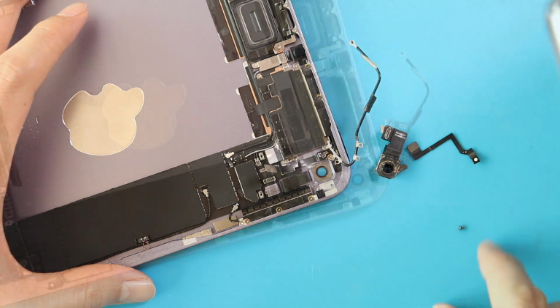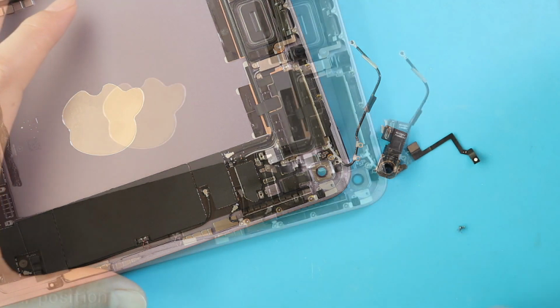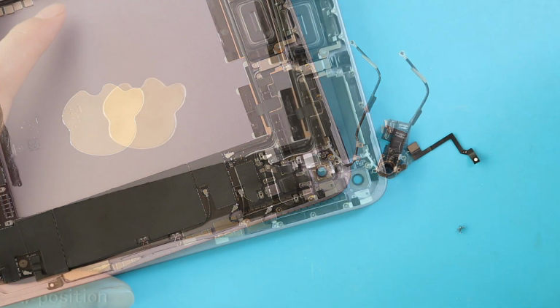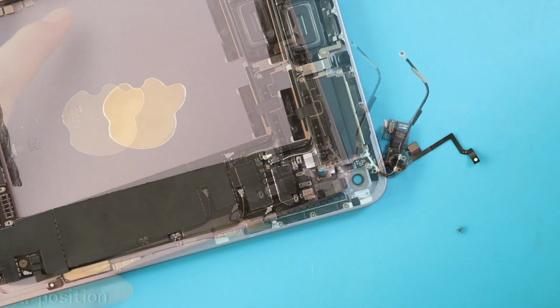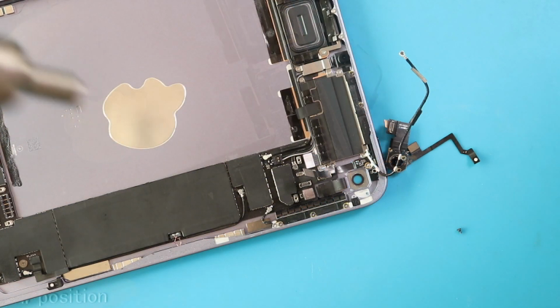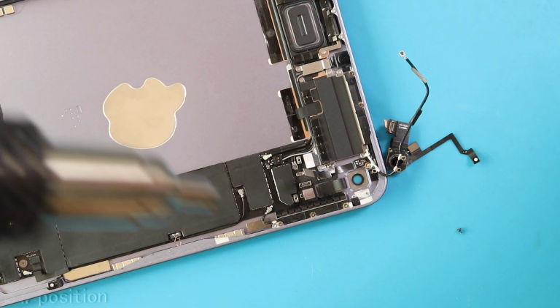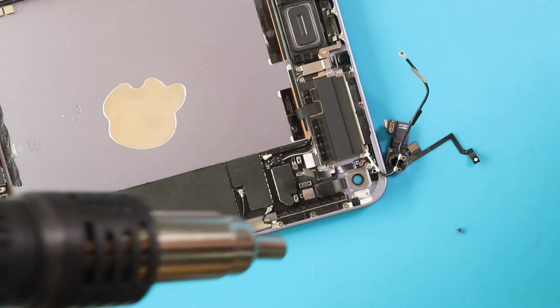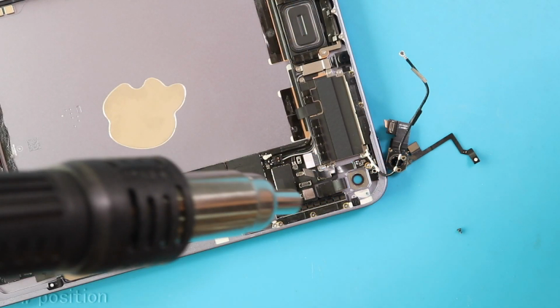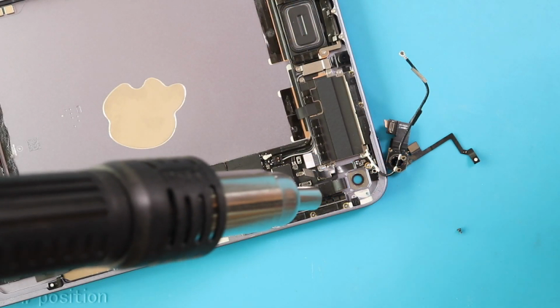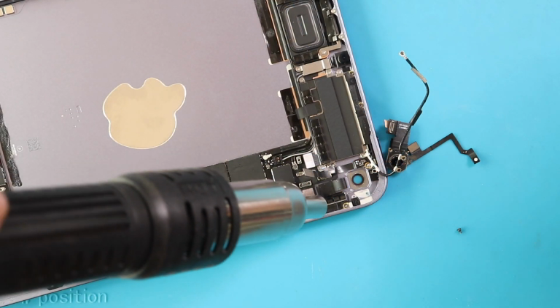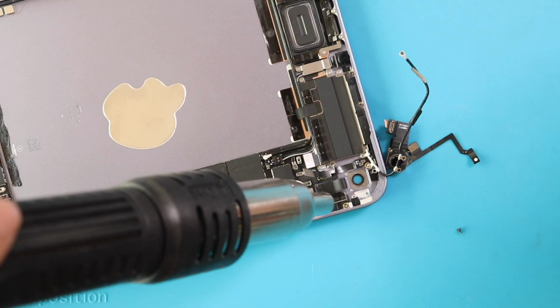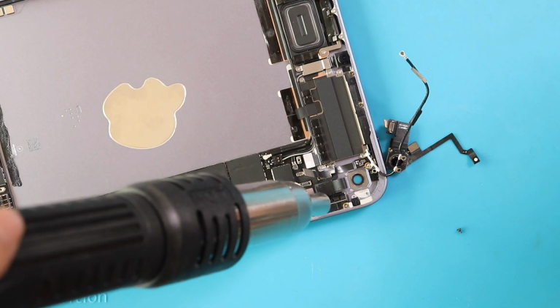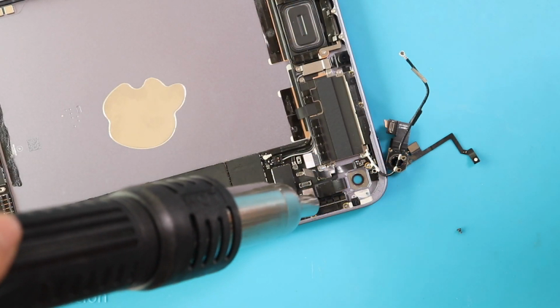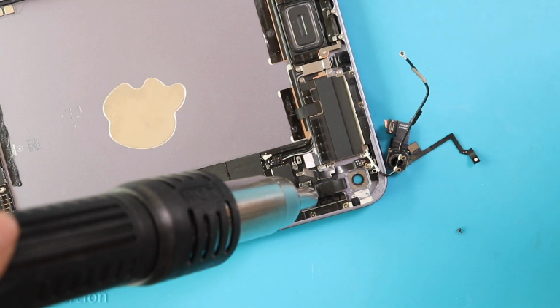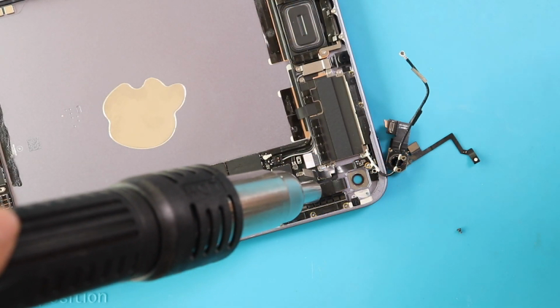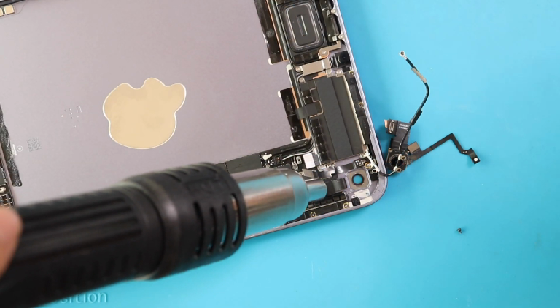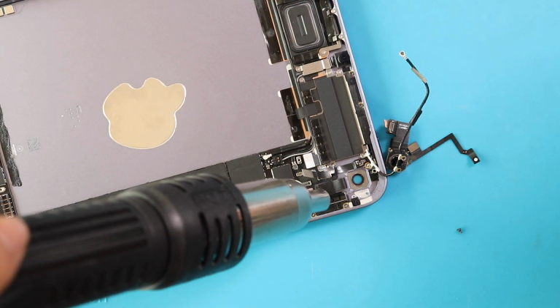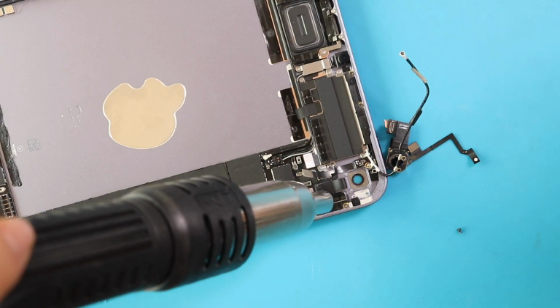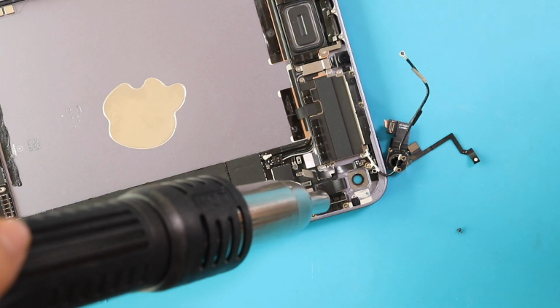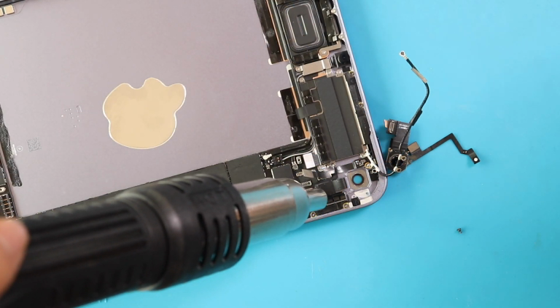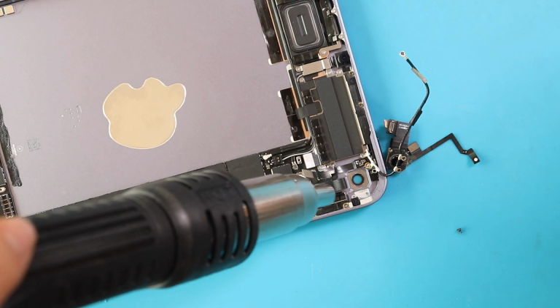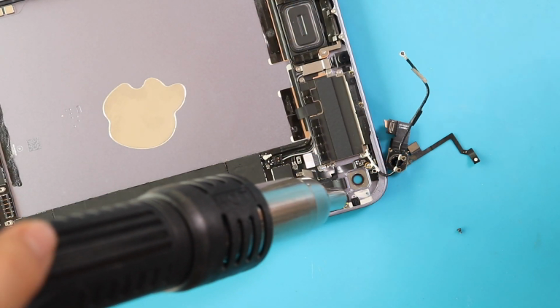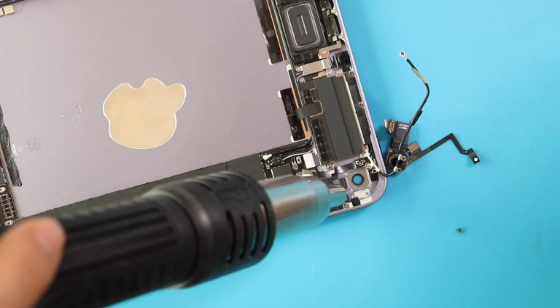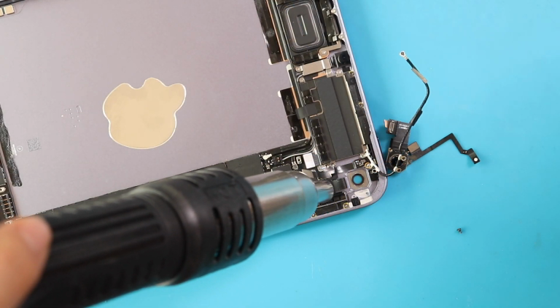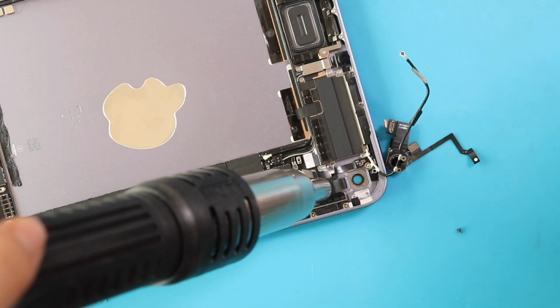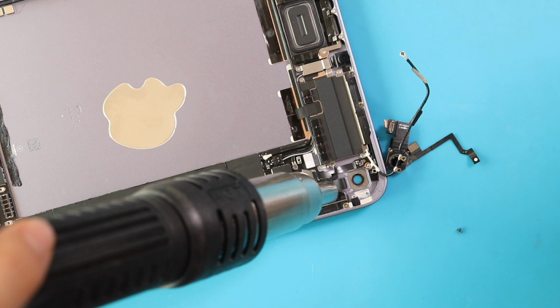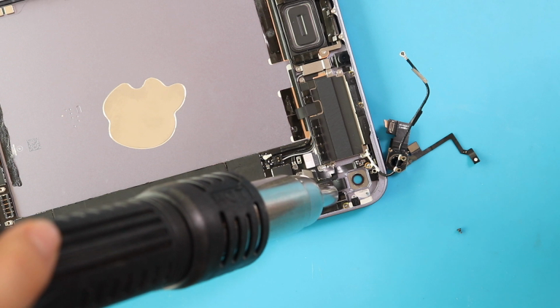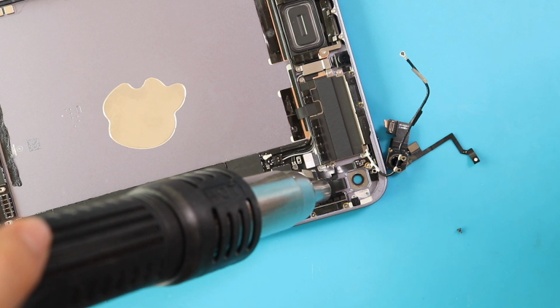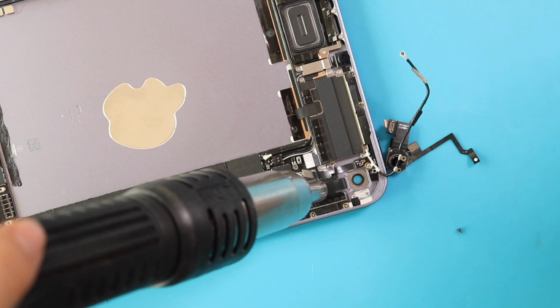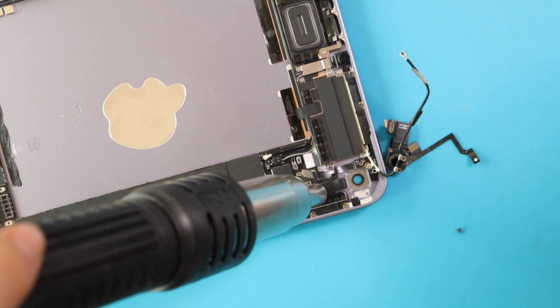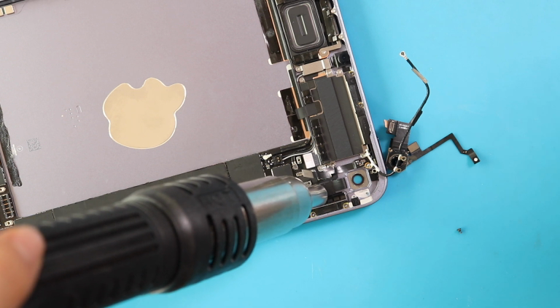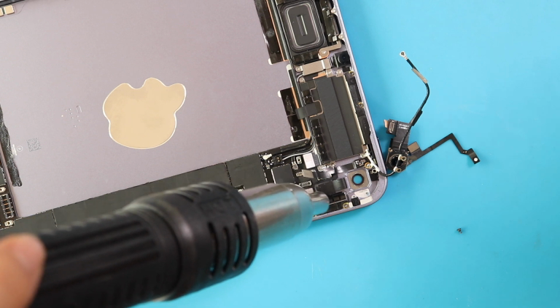Next, apply heat and take out the flash sensor cable. This flash cable looks fragile — be gentle and pull out the line.